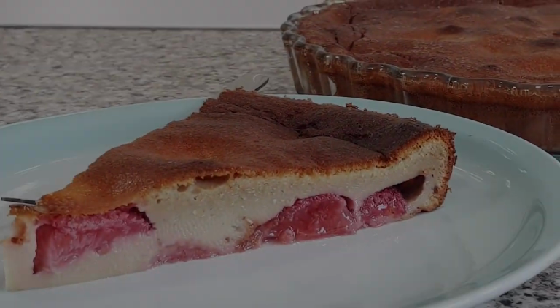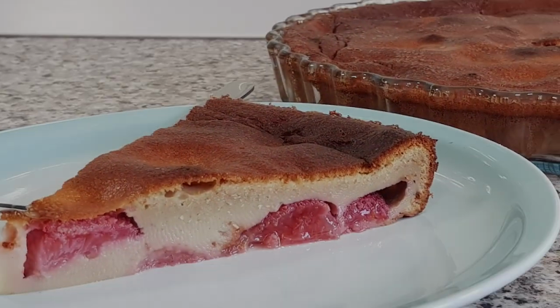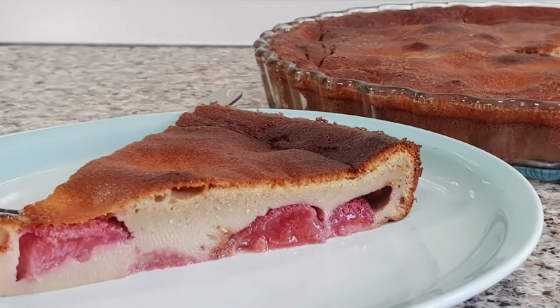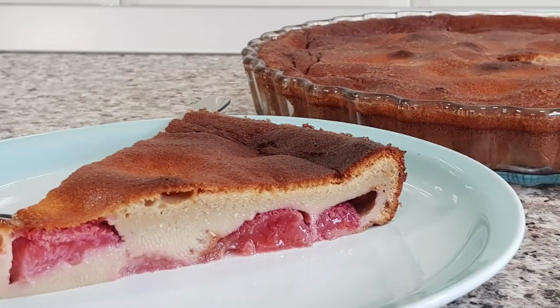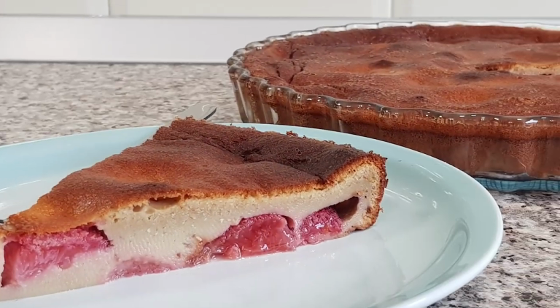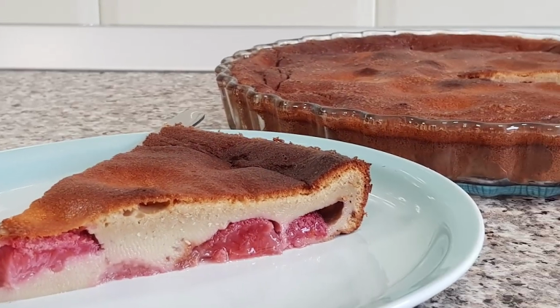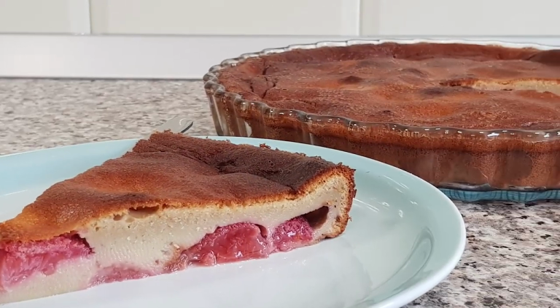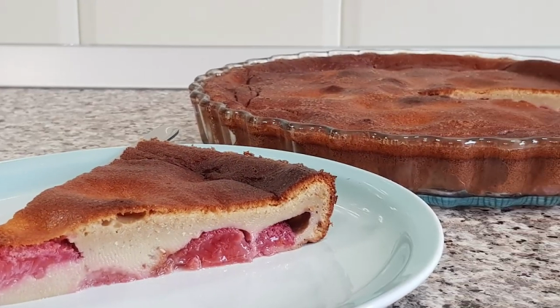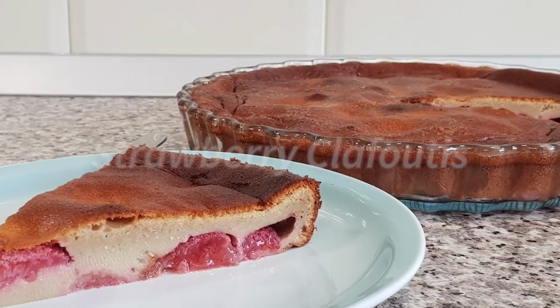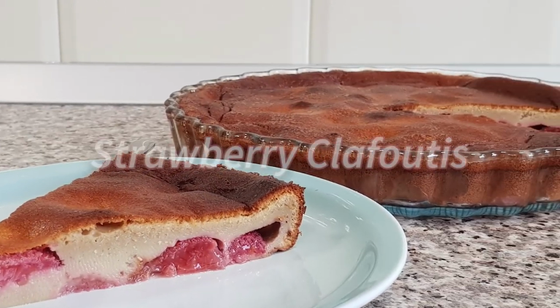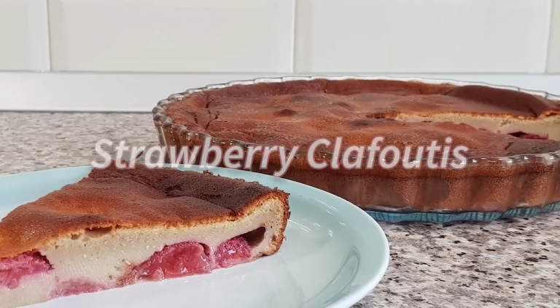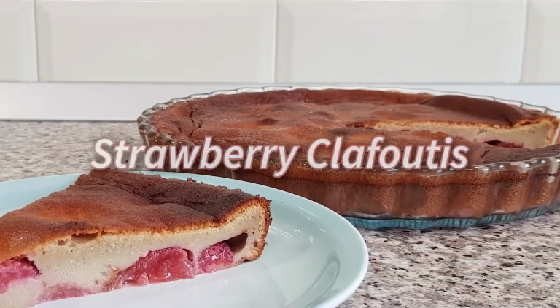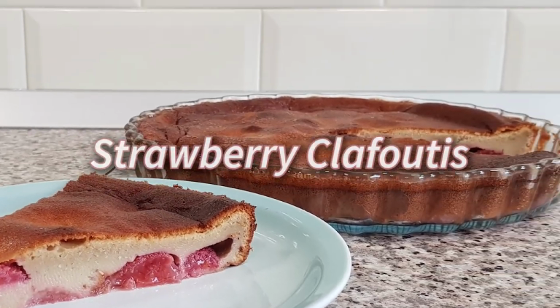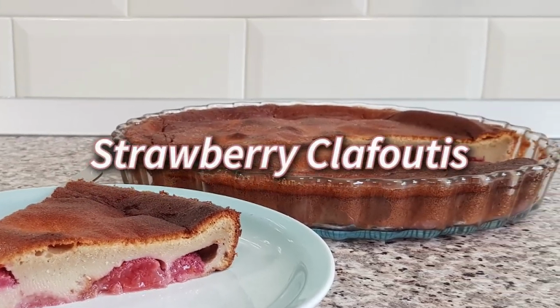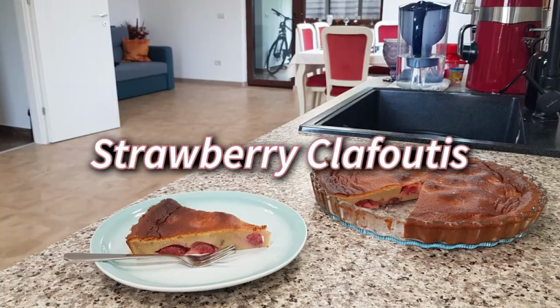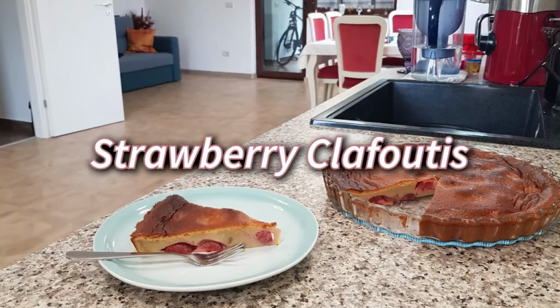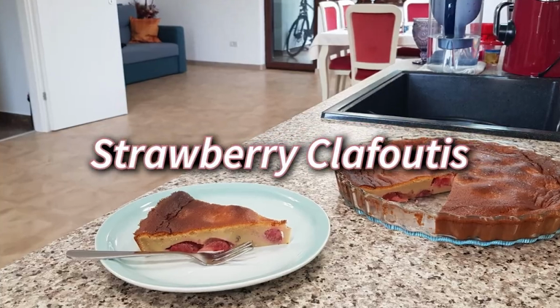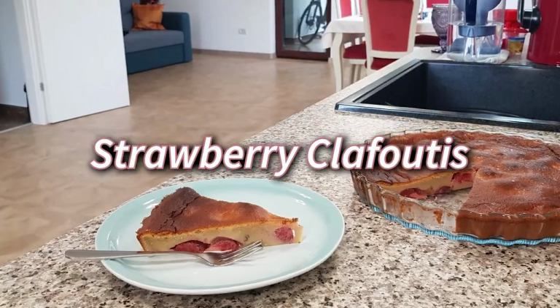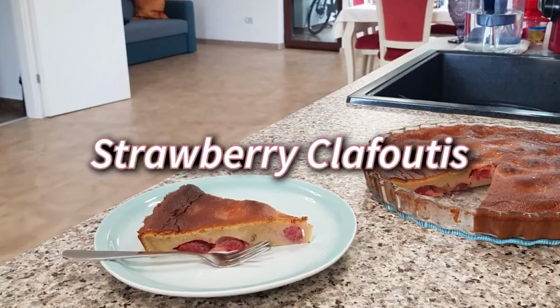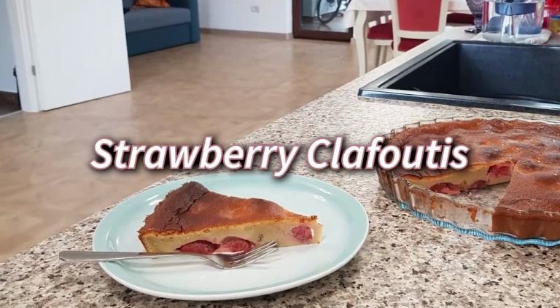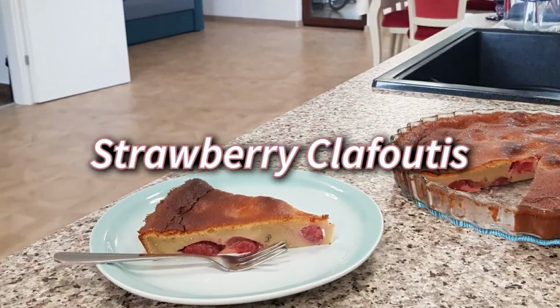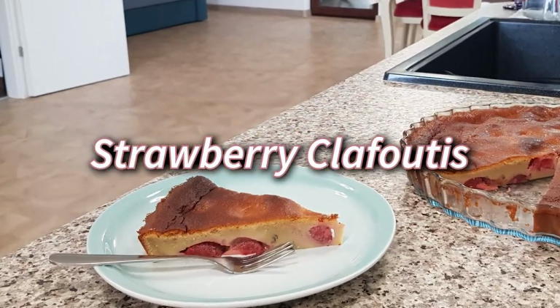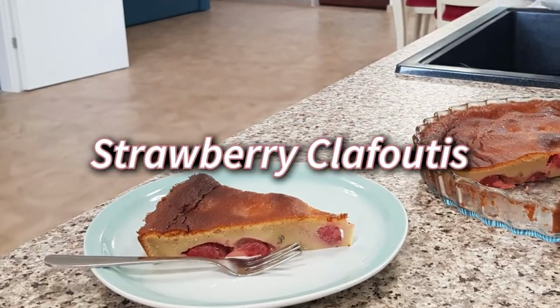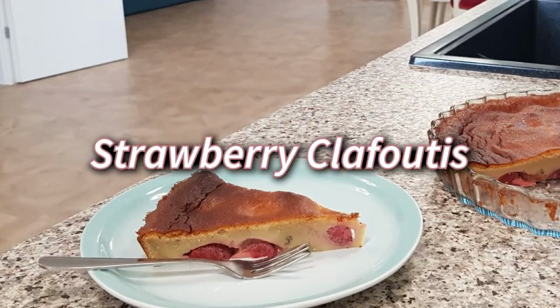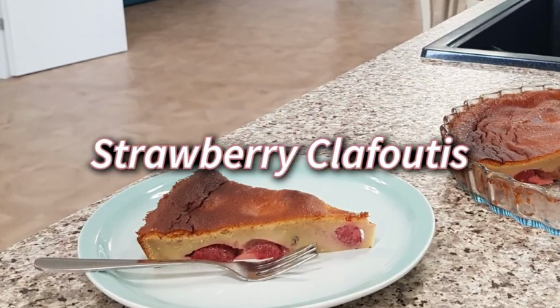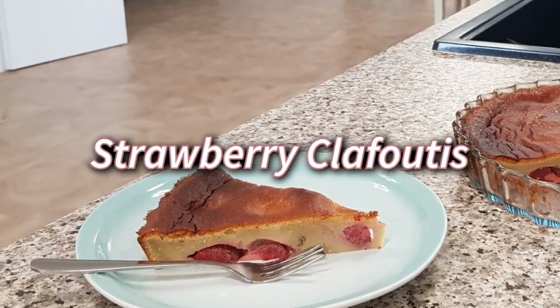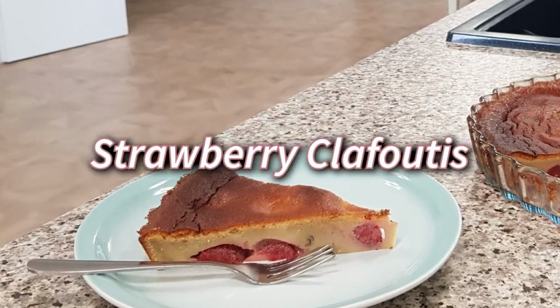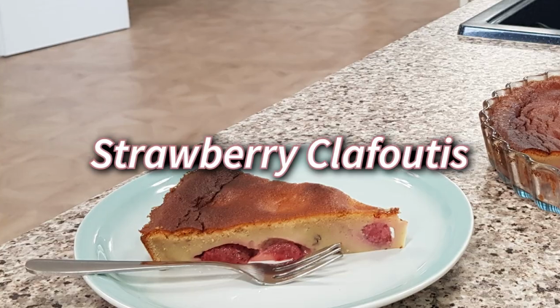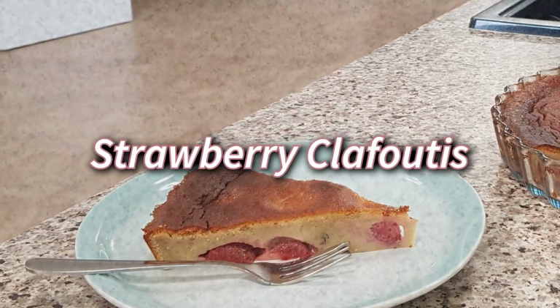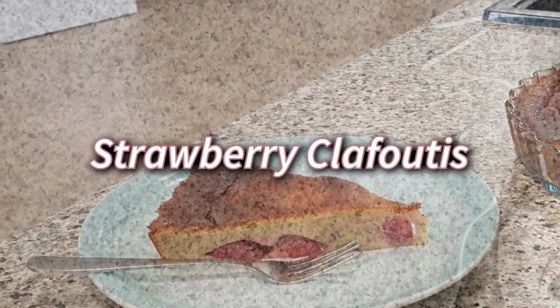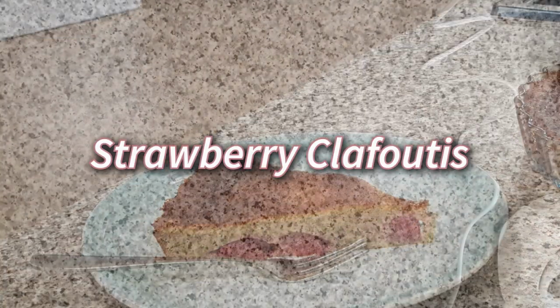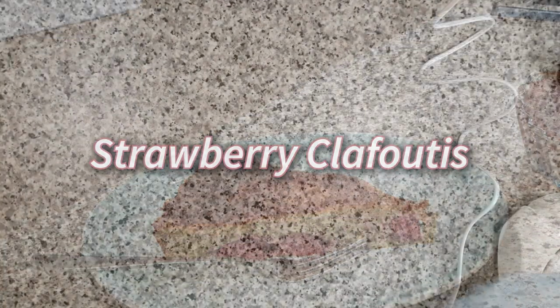Hey everyone! Today I'm showing you how to make my sugar-free strawberry clafoutis. Let's get to it!